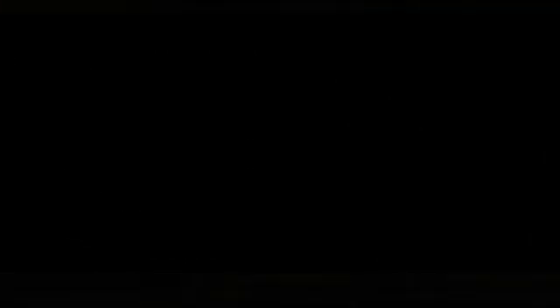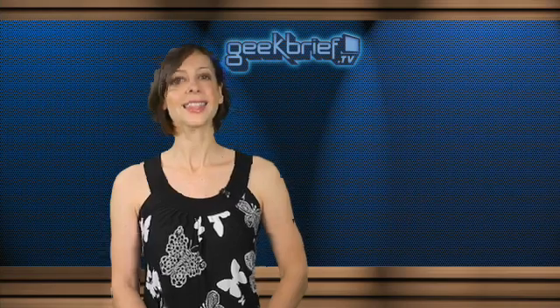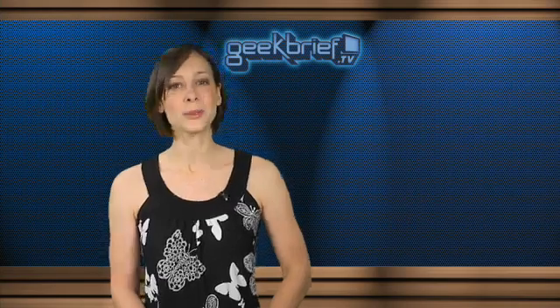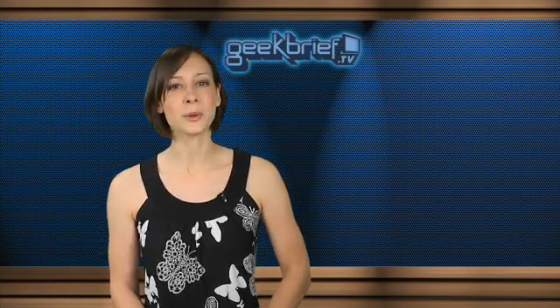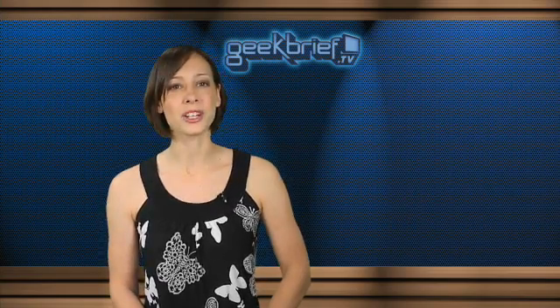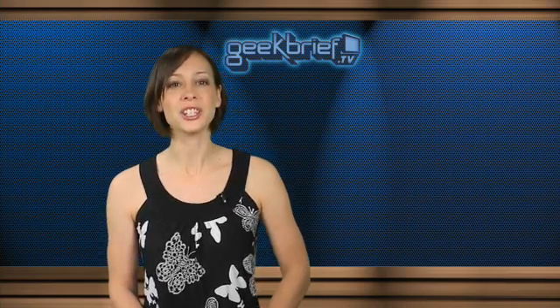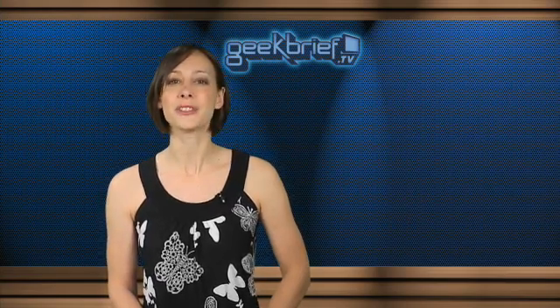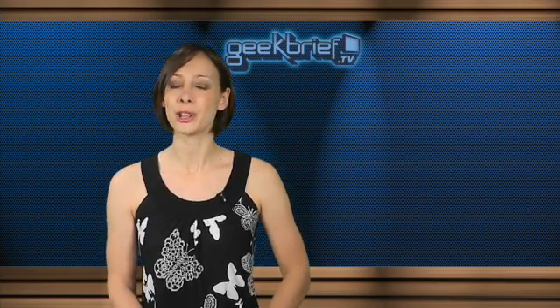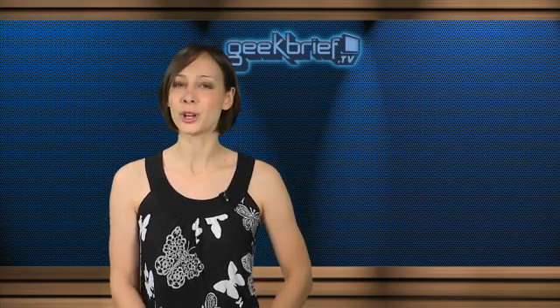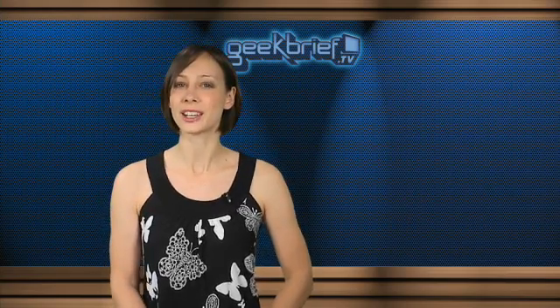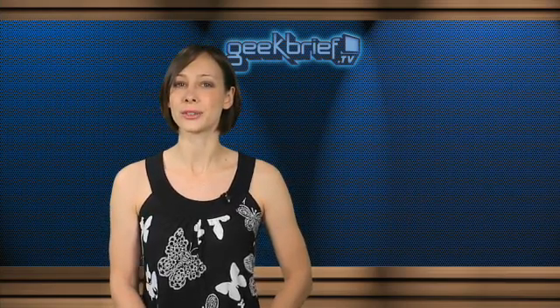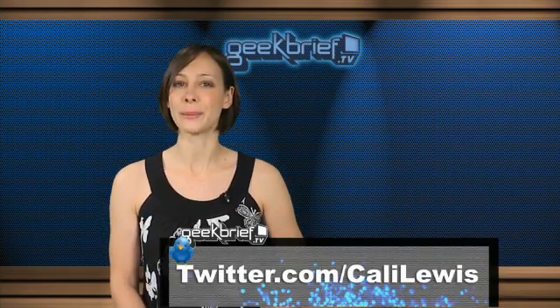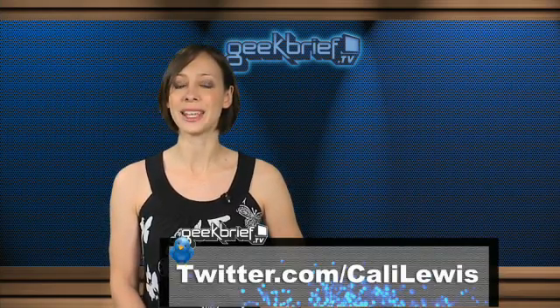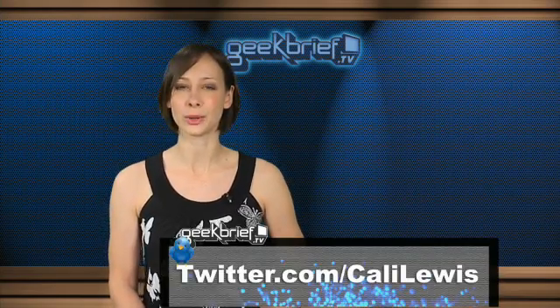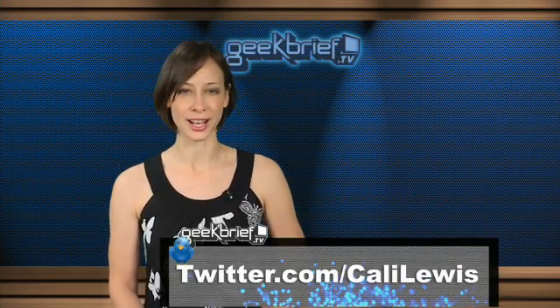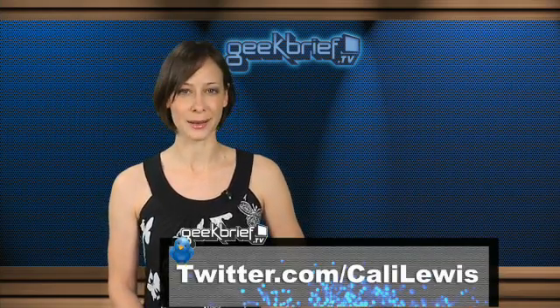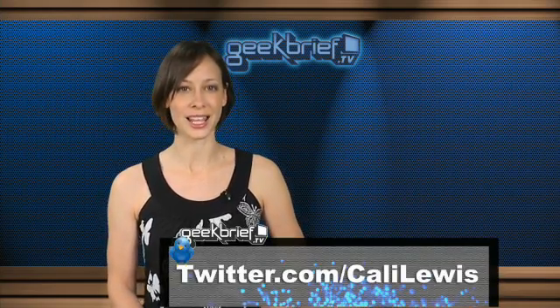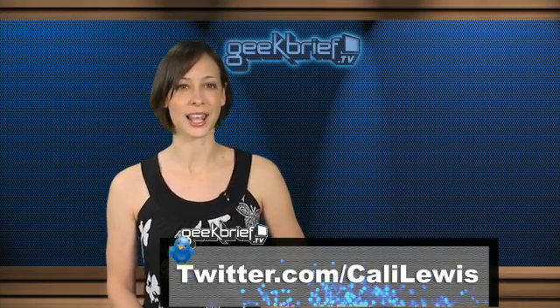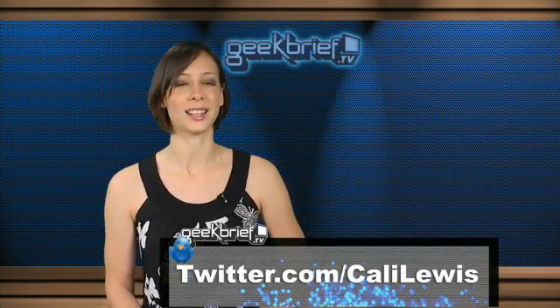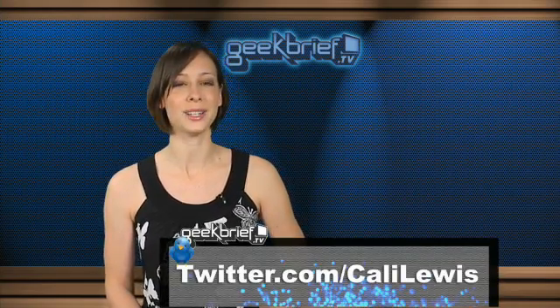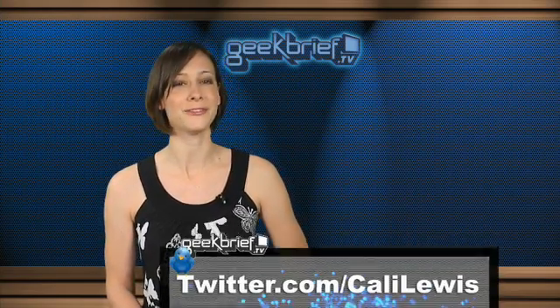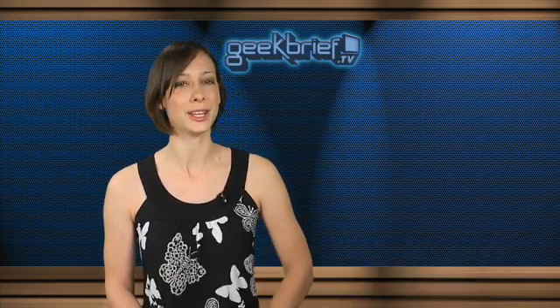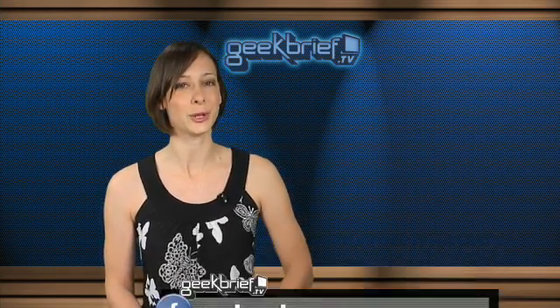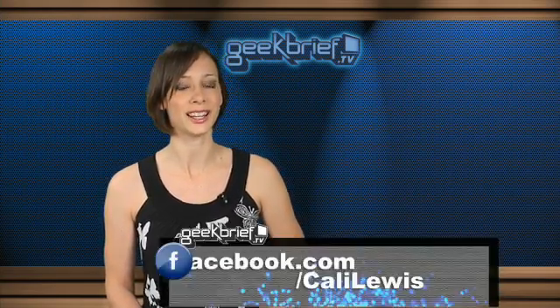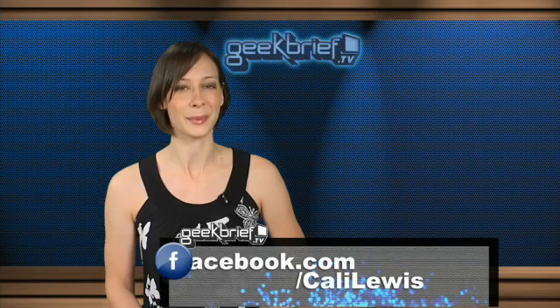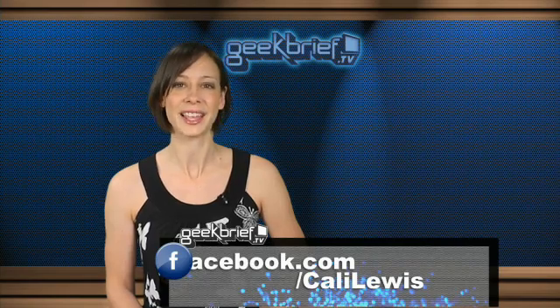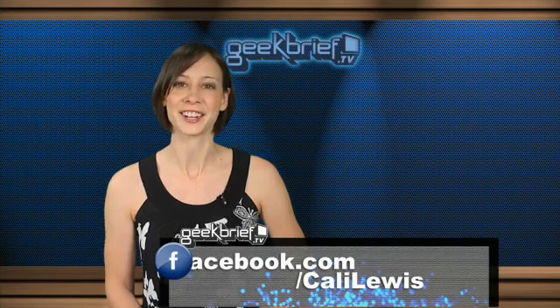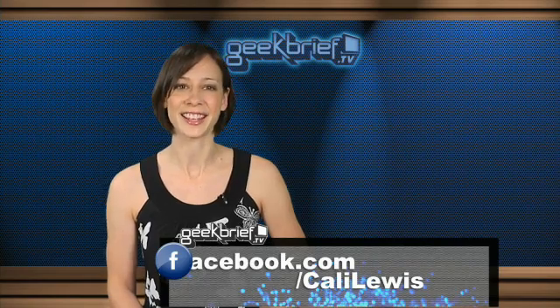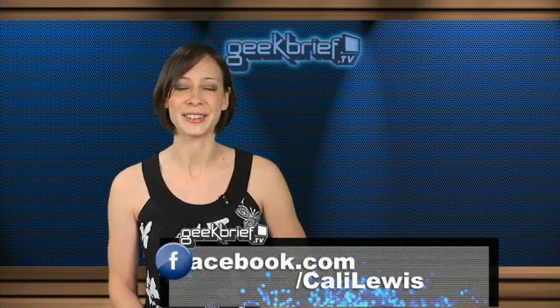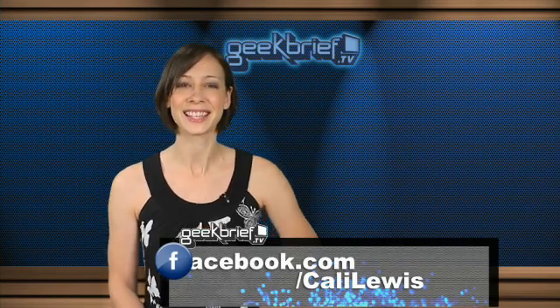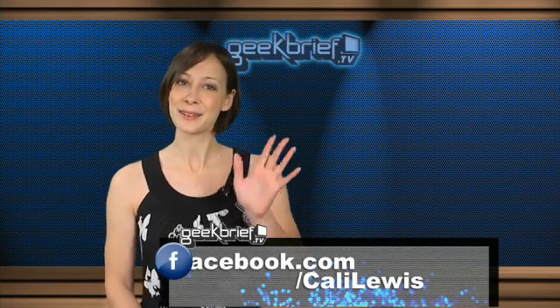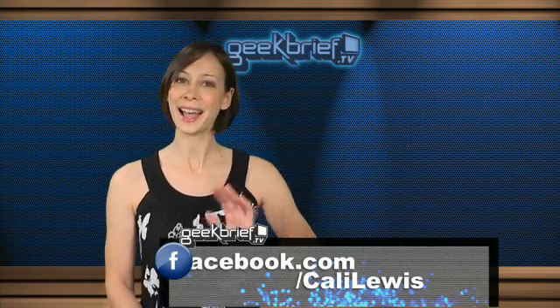Thanks so much for watching. You can follow more tech news from me at twitter.com/KaliLewis and facebook.com/KaliLewis. Bye!